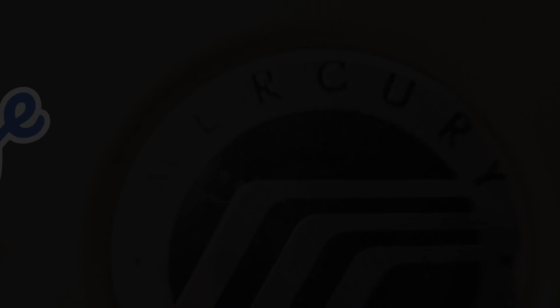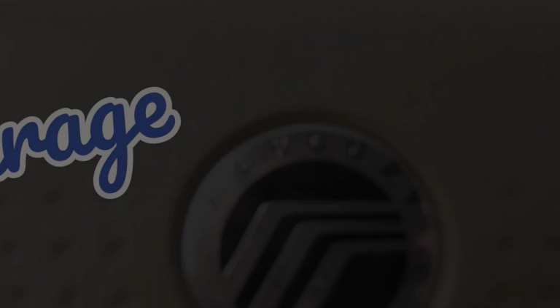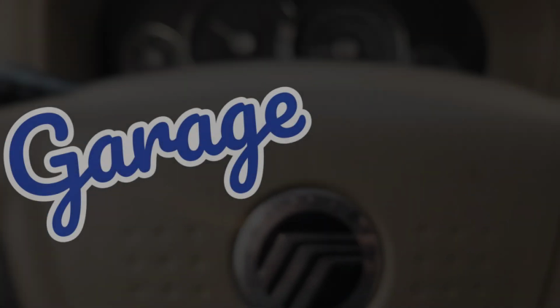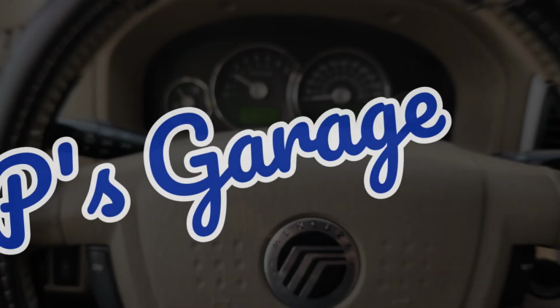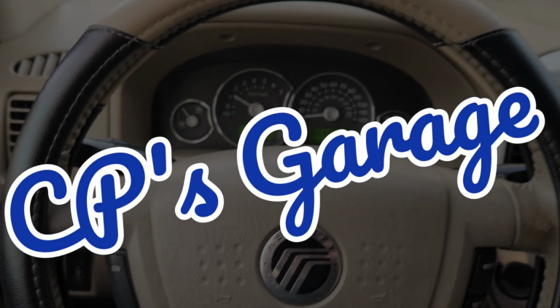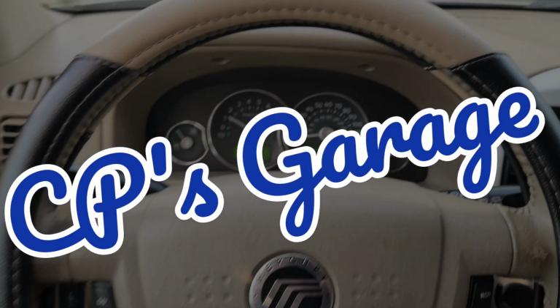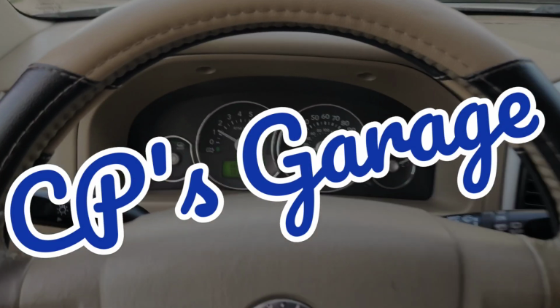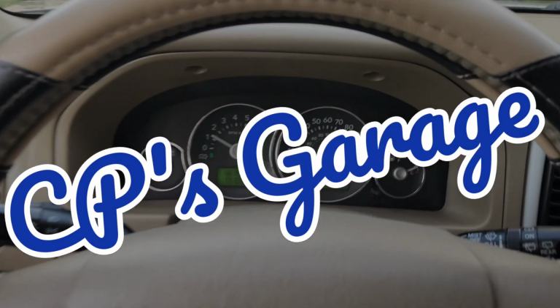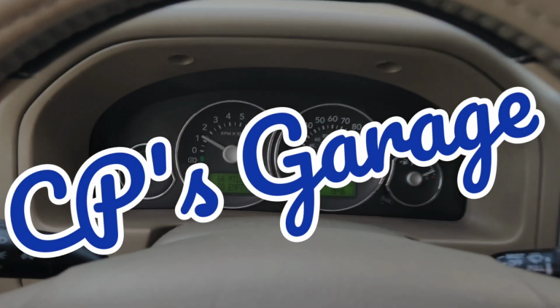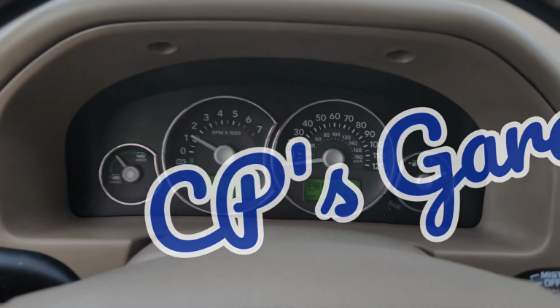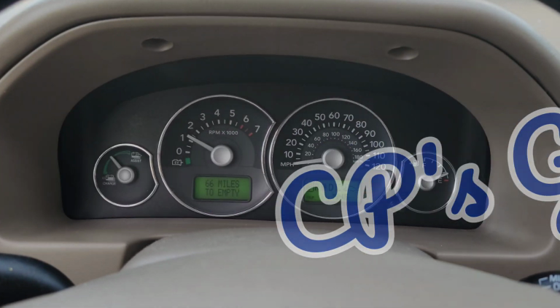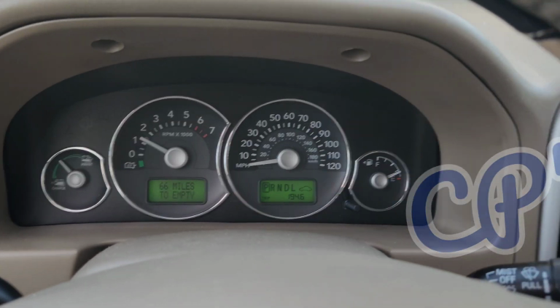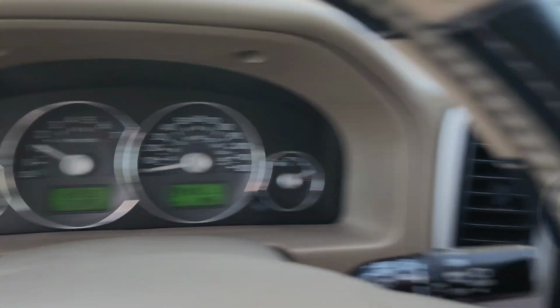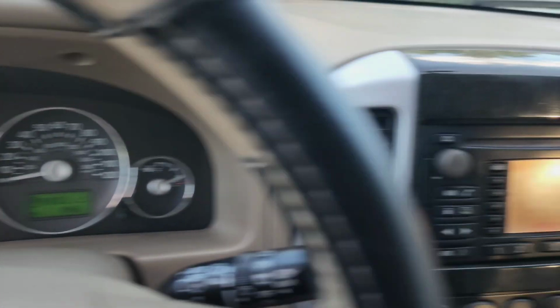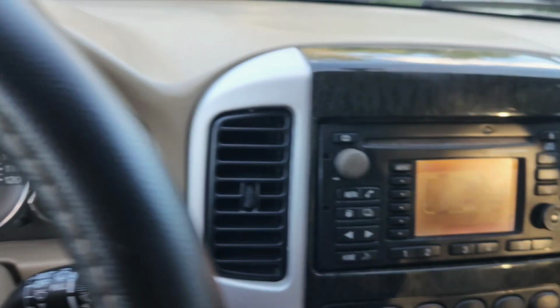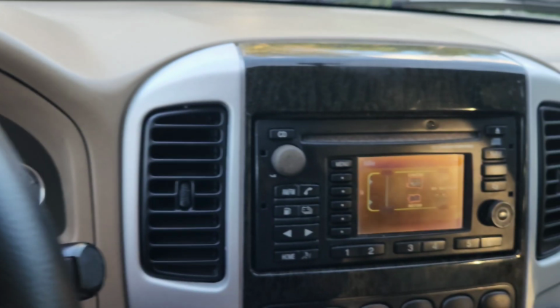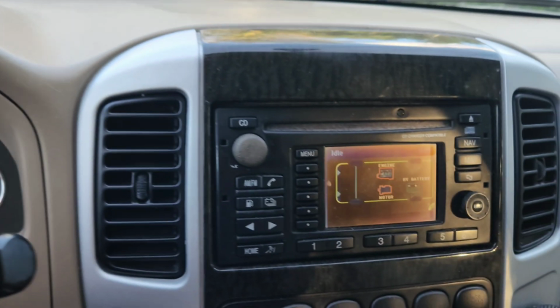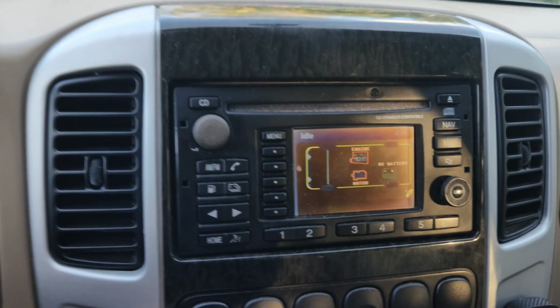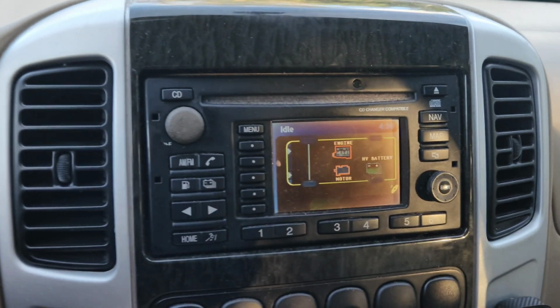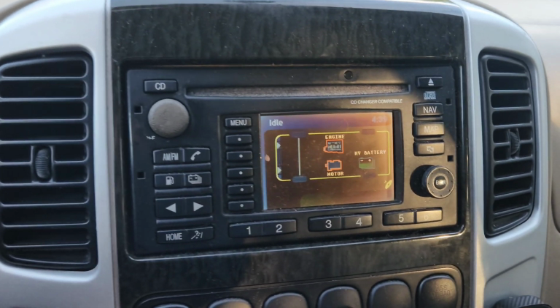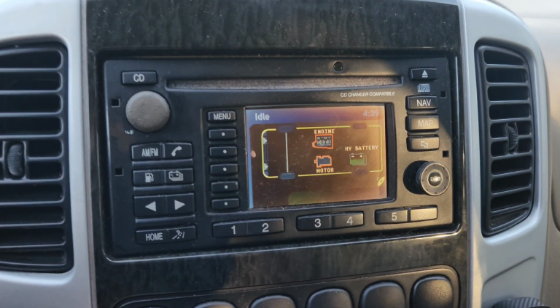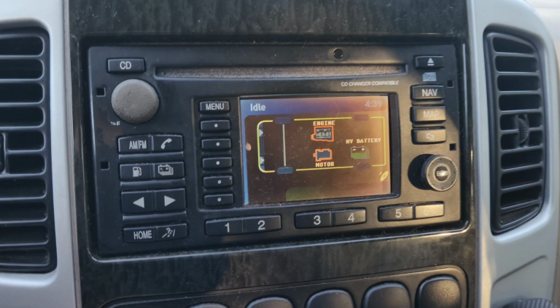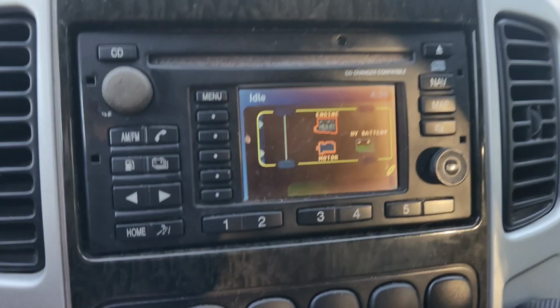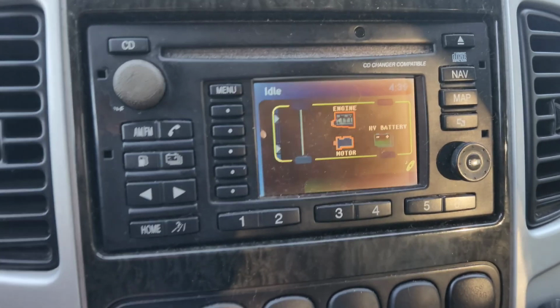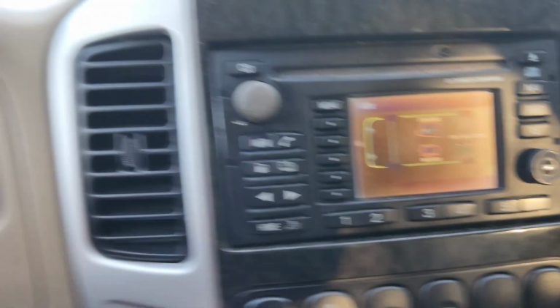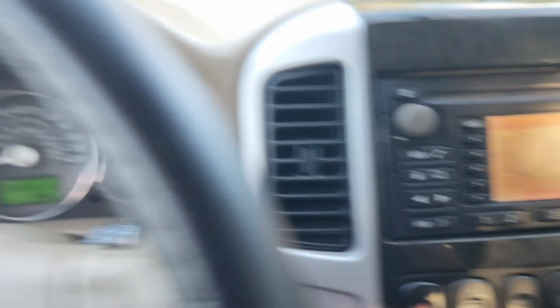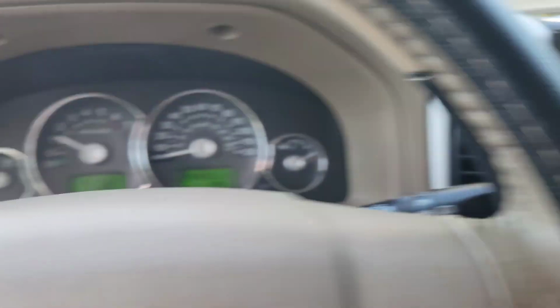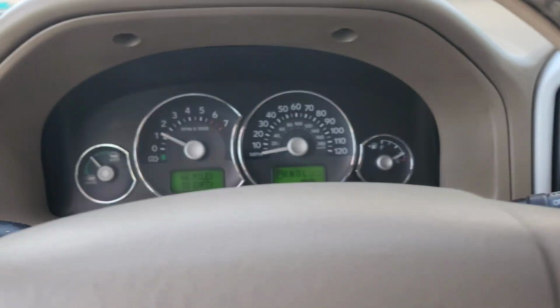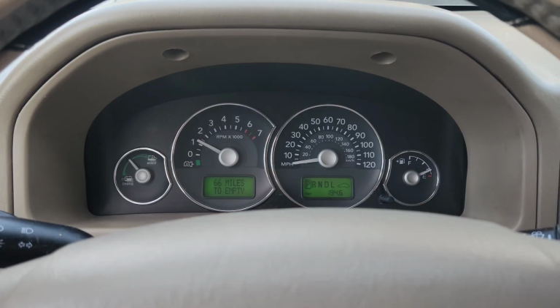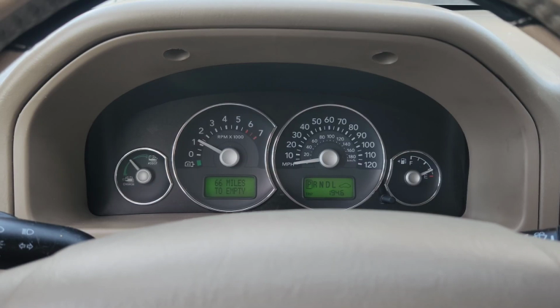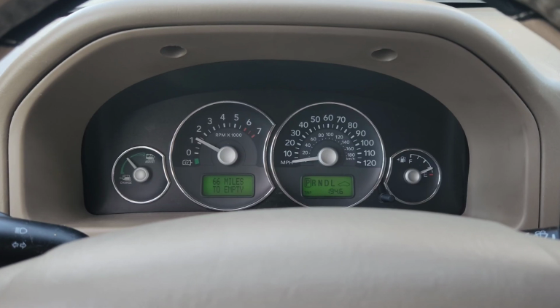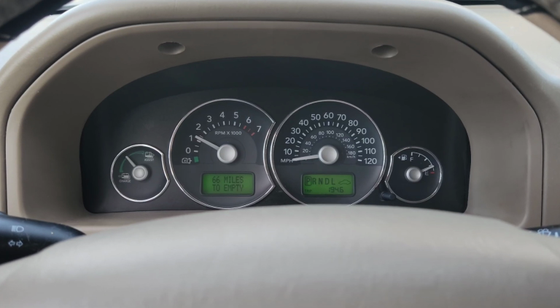Welcome back to CP's Garage, where today we're doing a battery balance on this Mariner with the Wayphones.